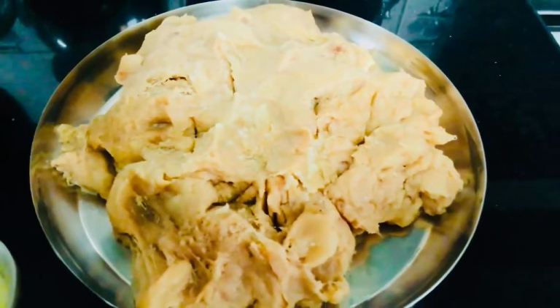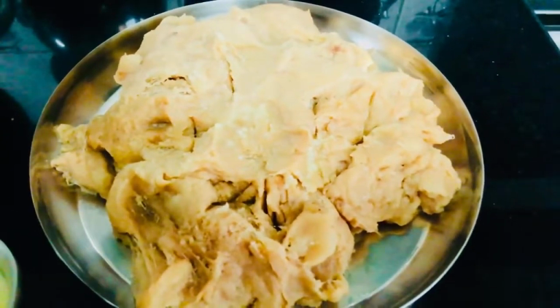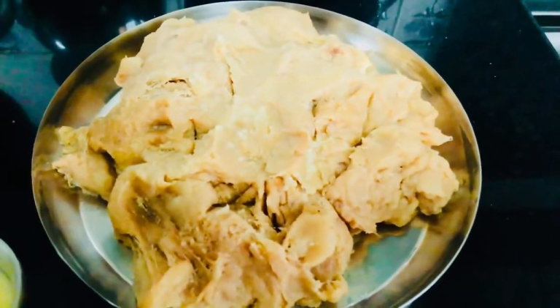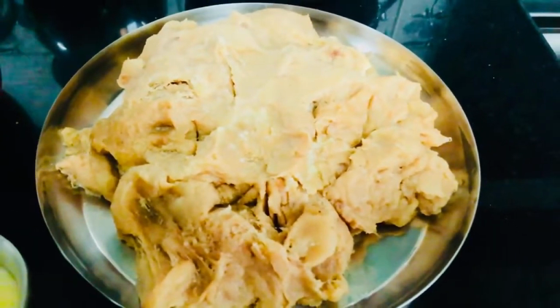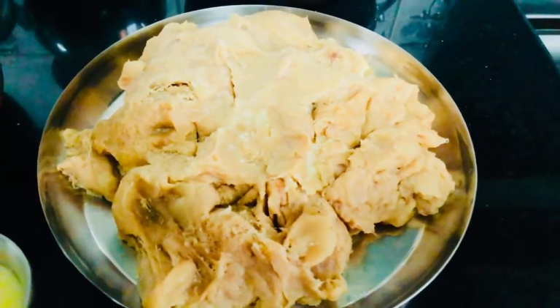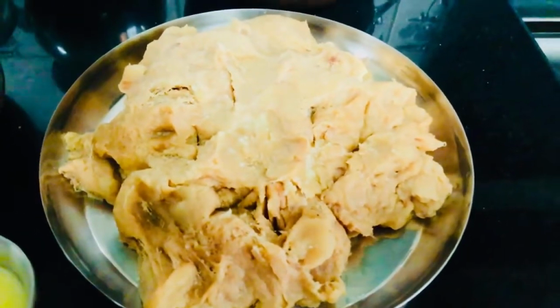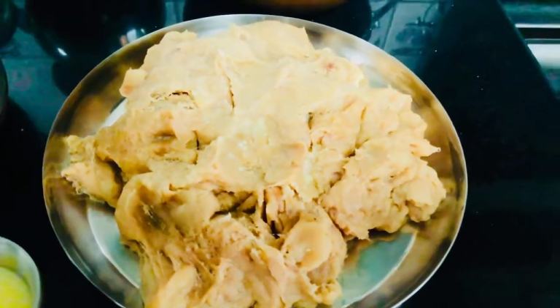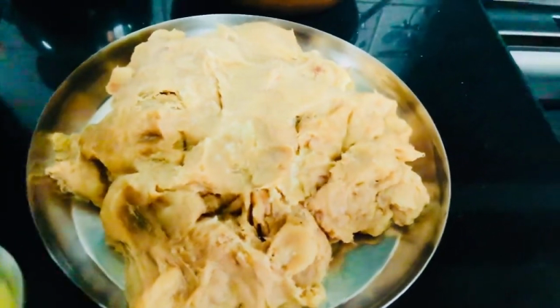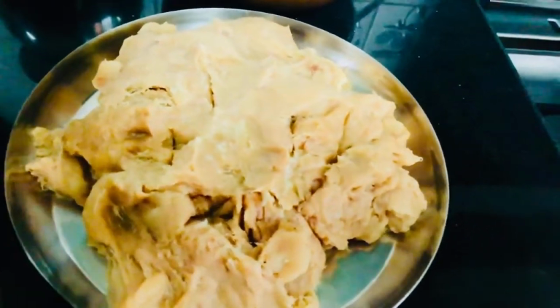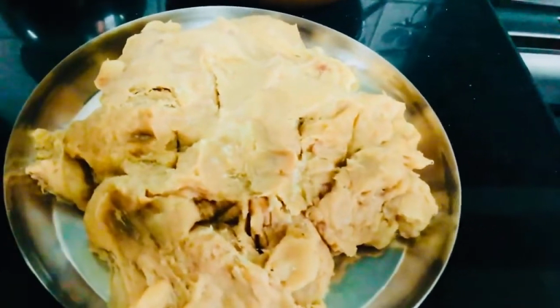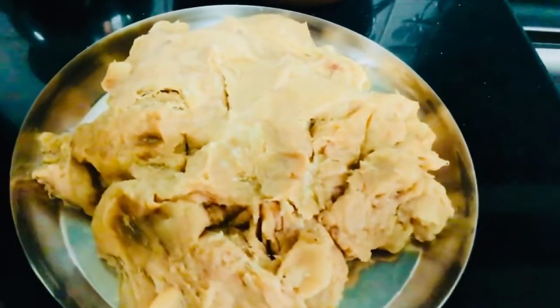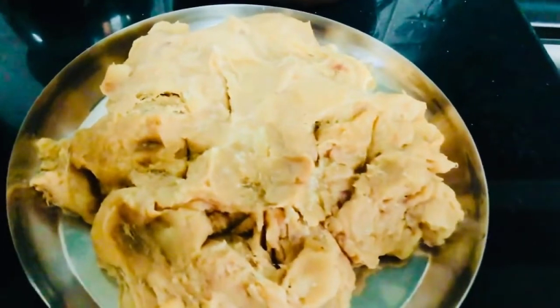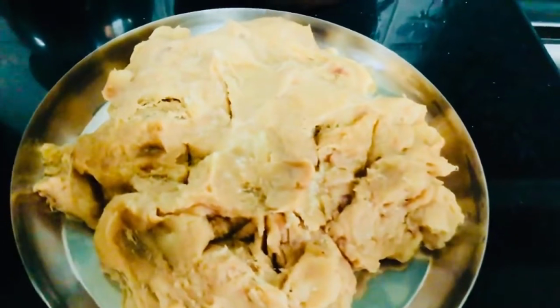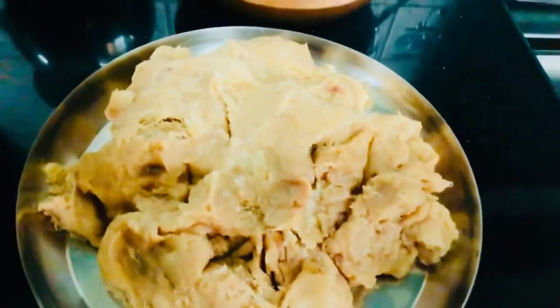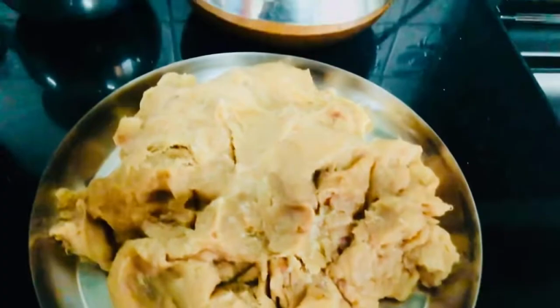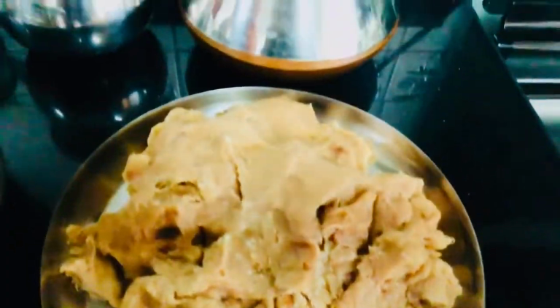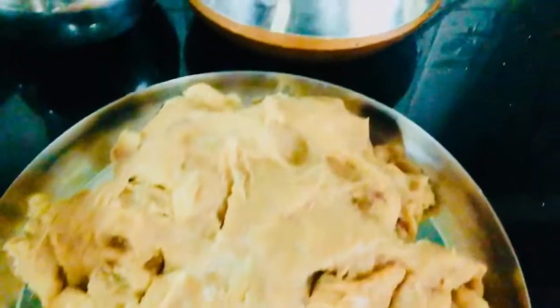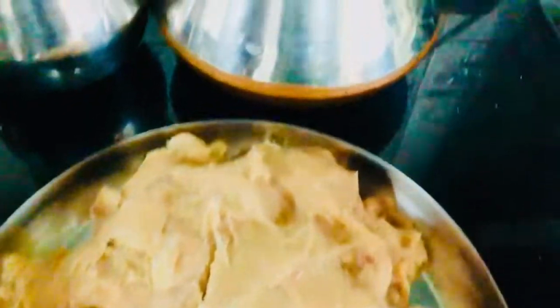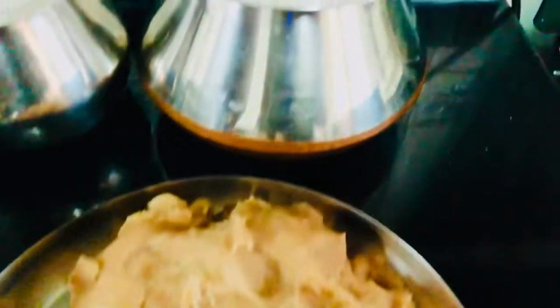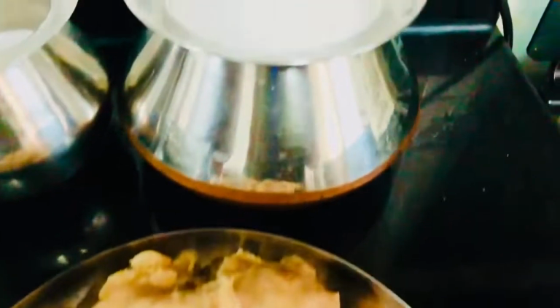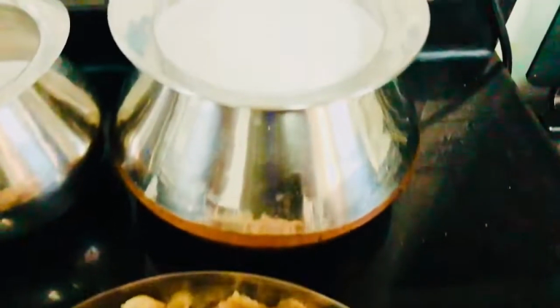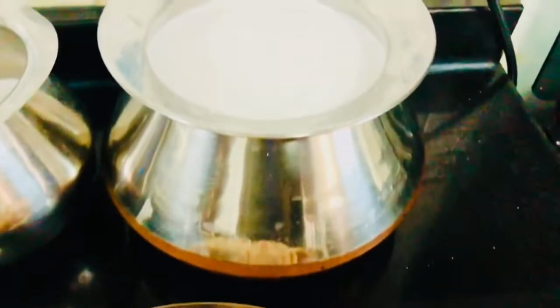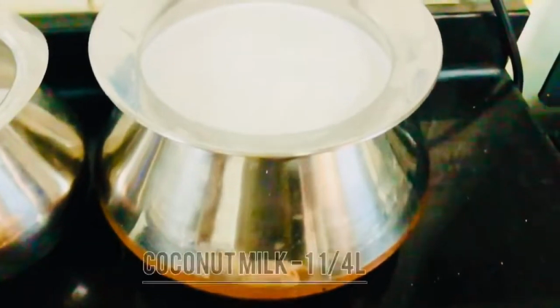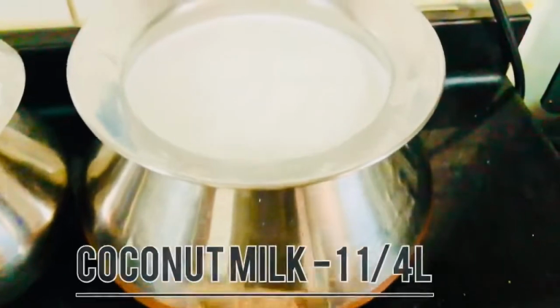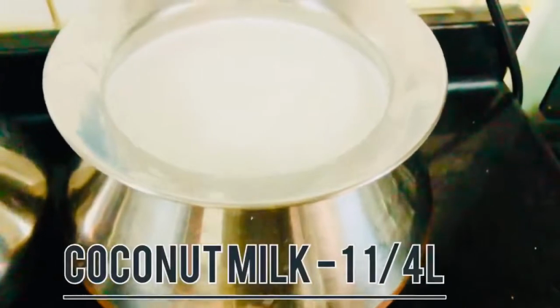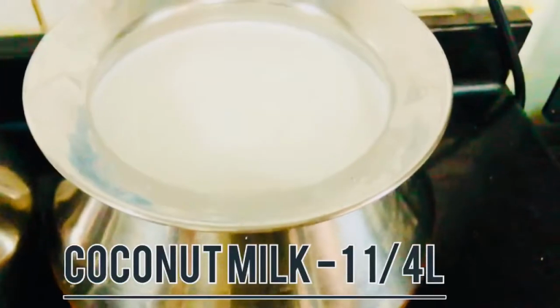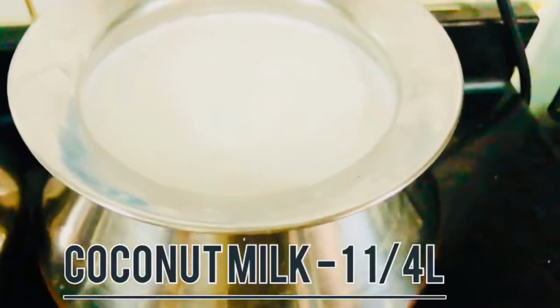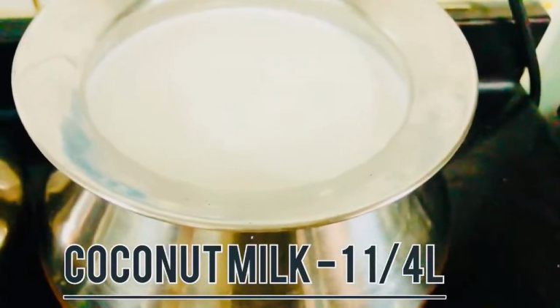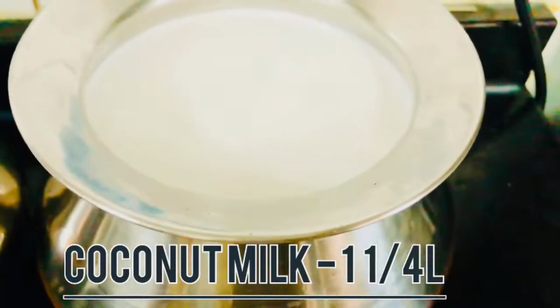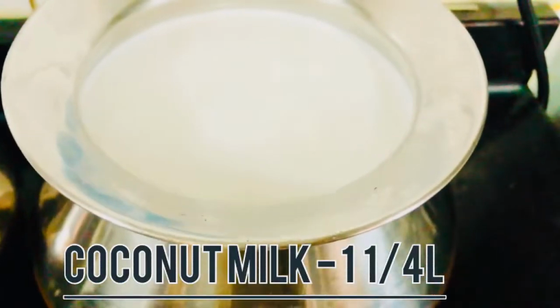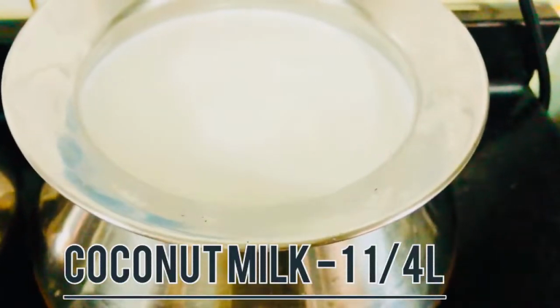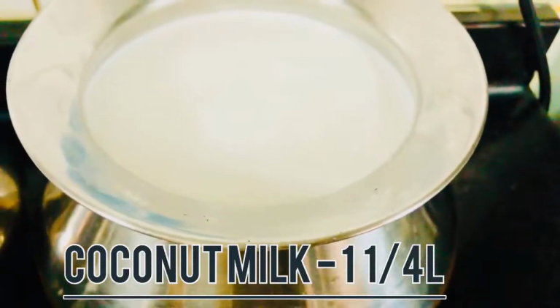Now we'll add some ingredients to the sauce. The ingredients are made in the pot.